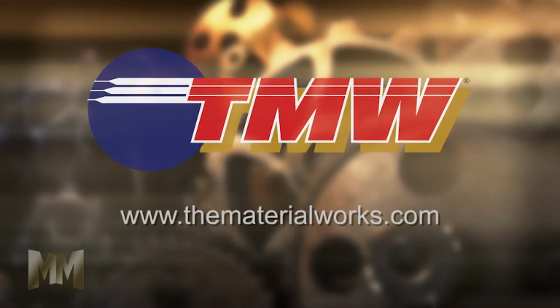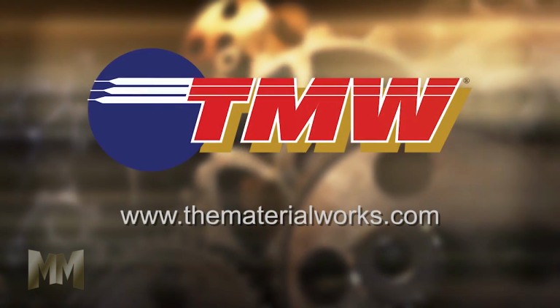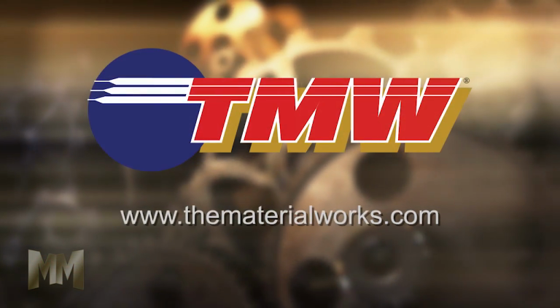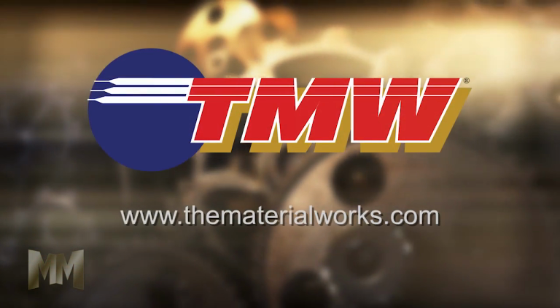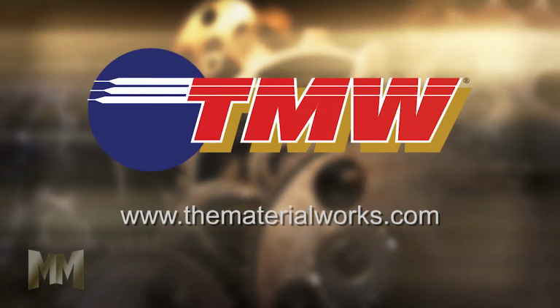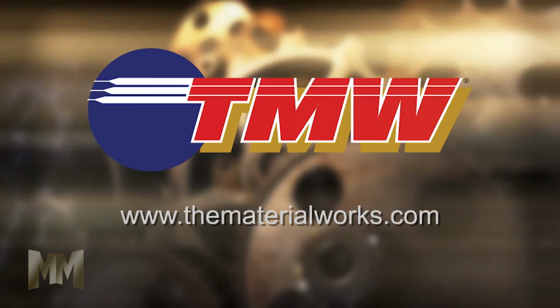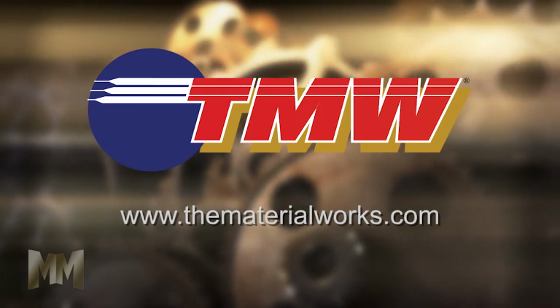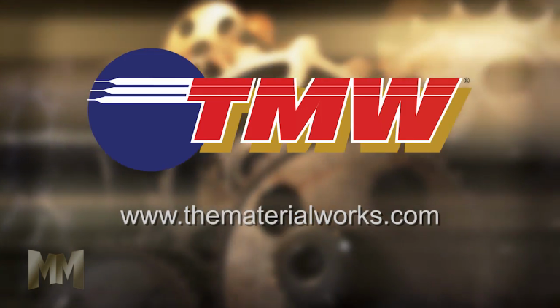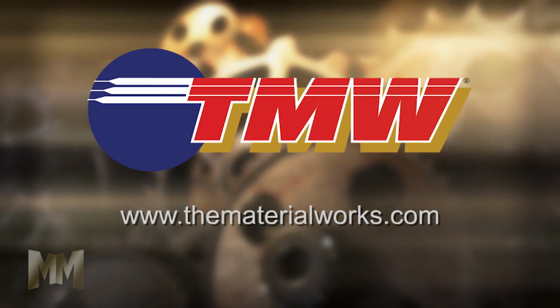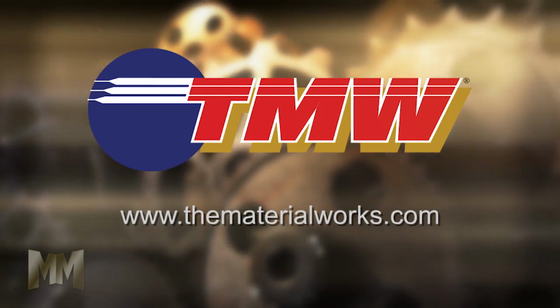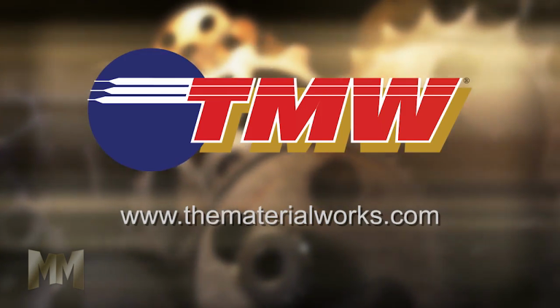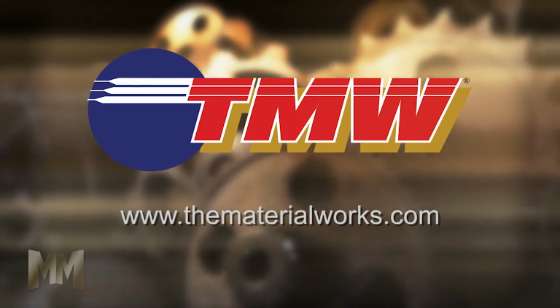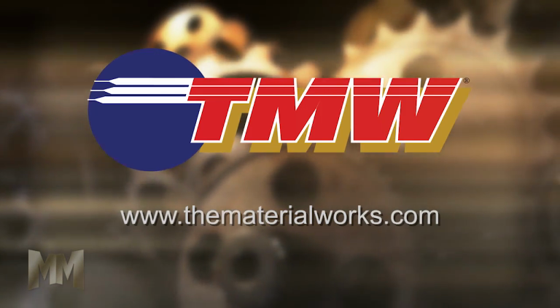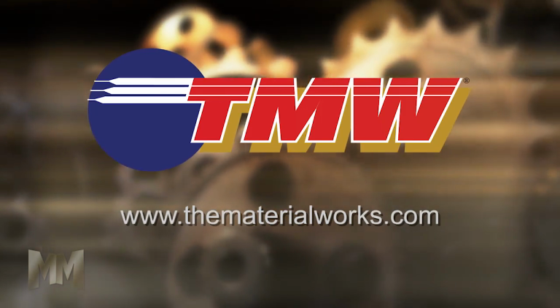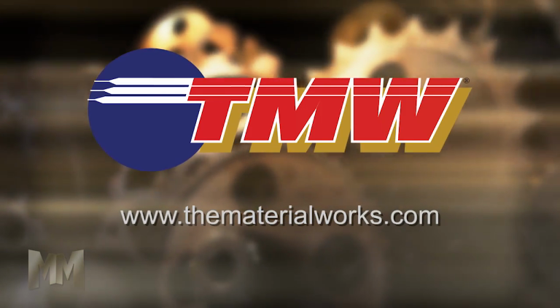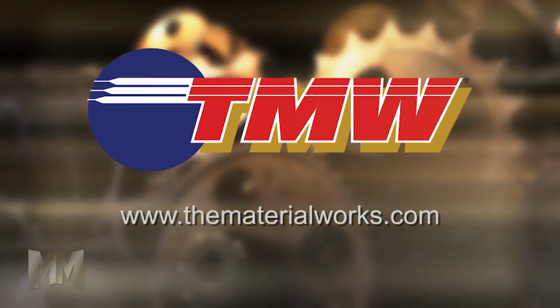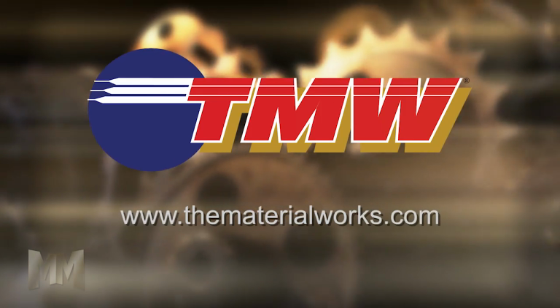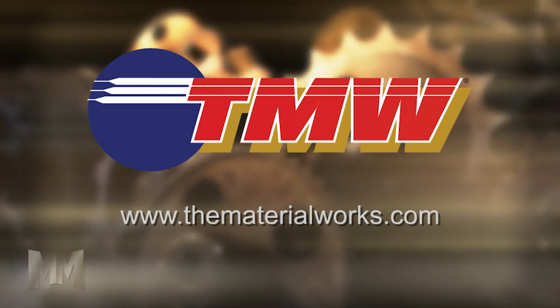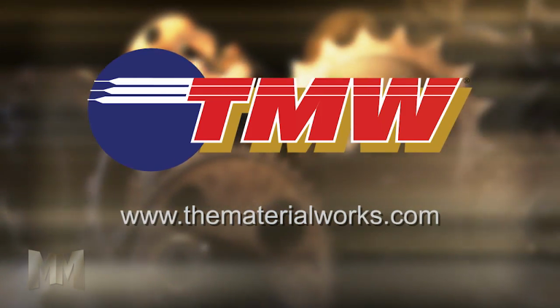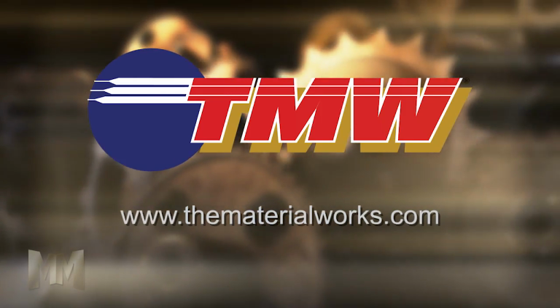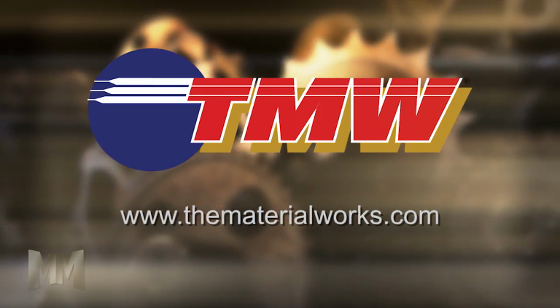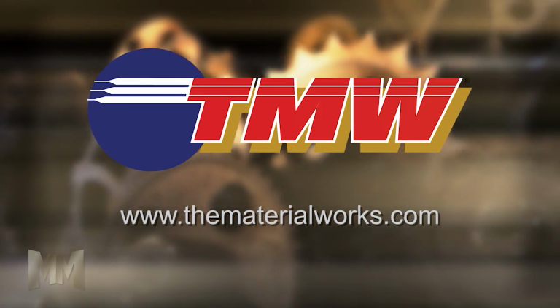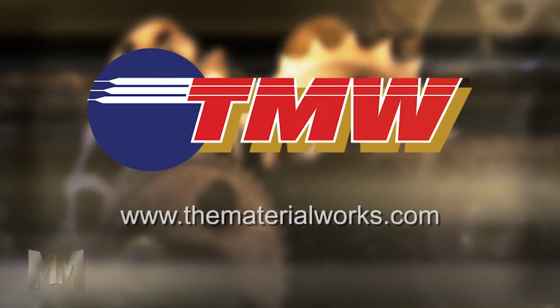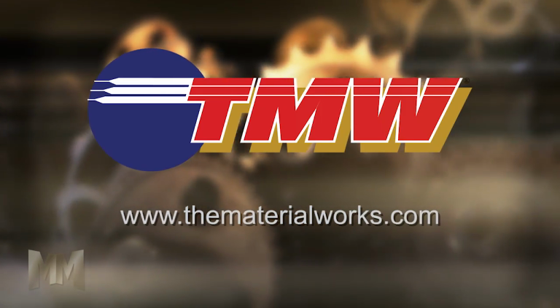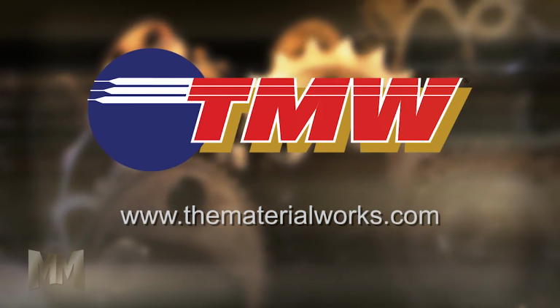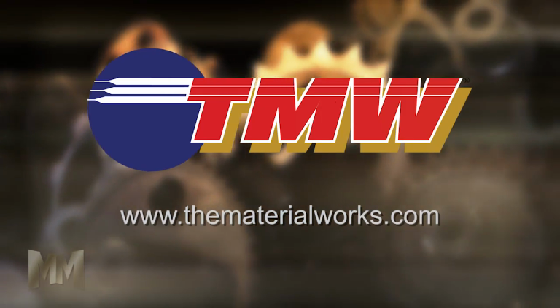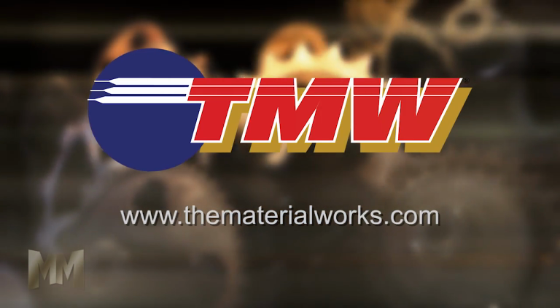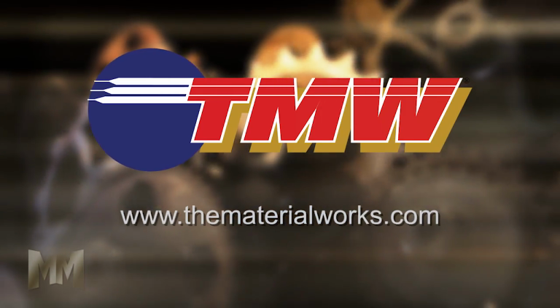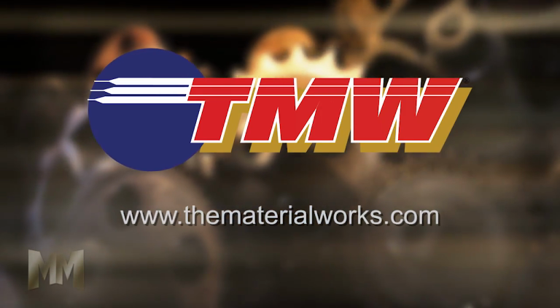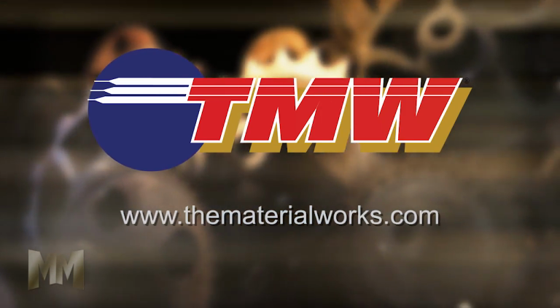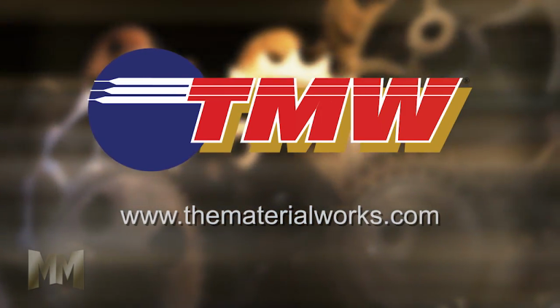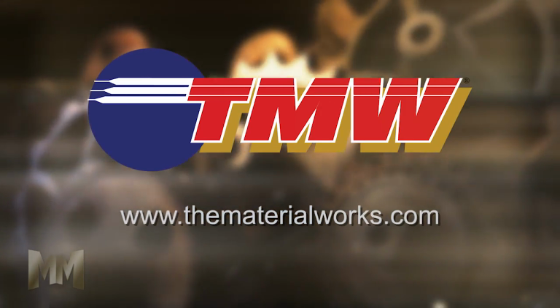Learn more by visiting TheMaterialWorks.com. This is John Criswell for Manufacturing Marvels.